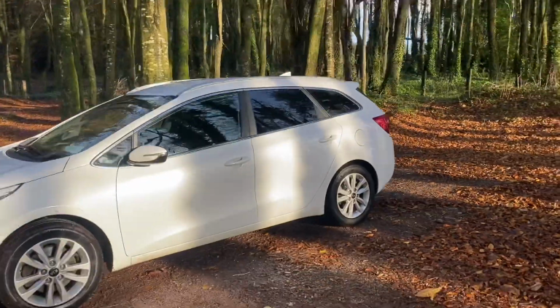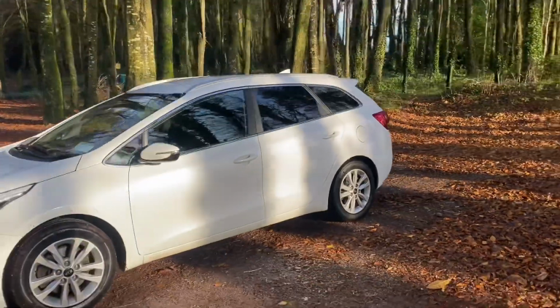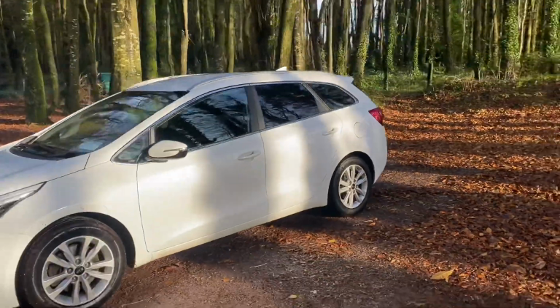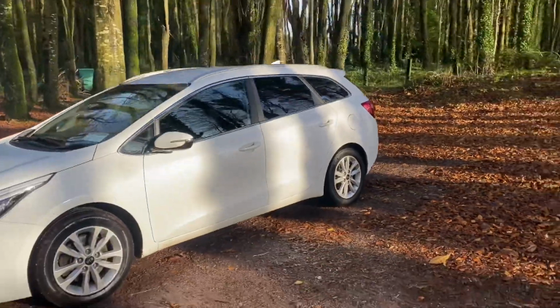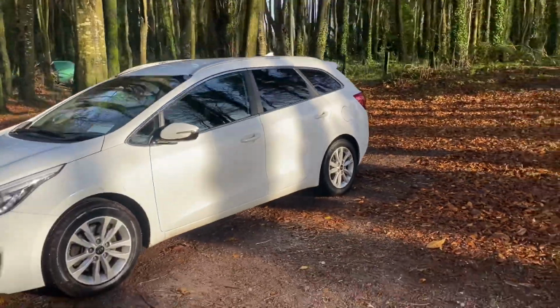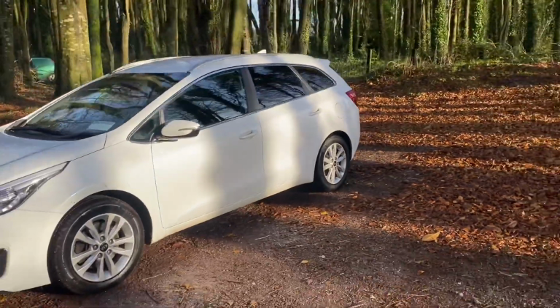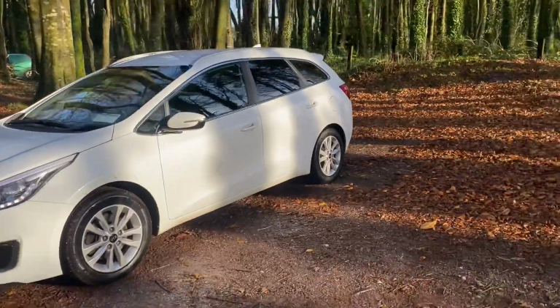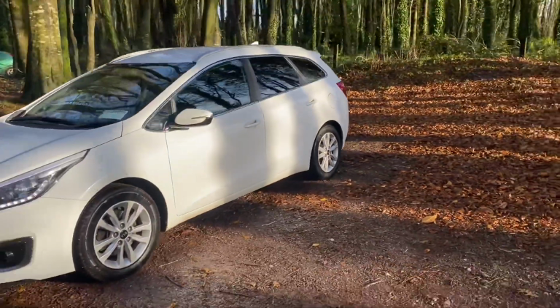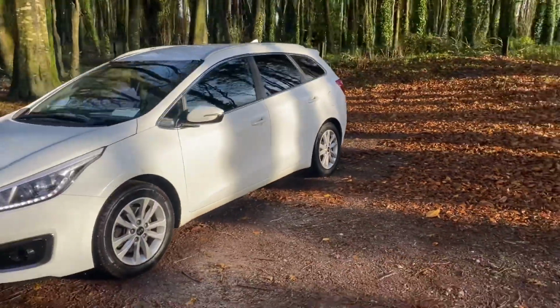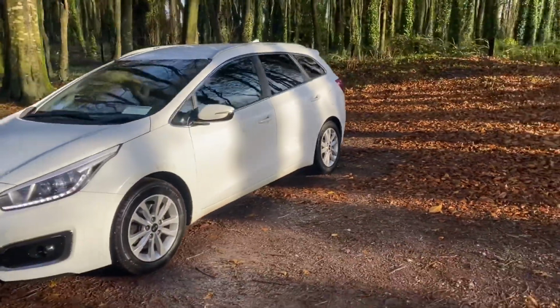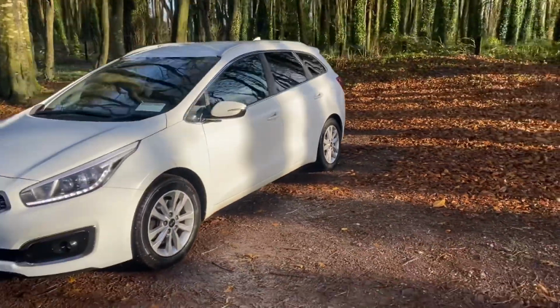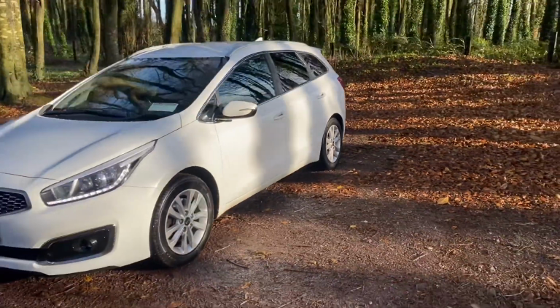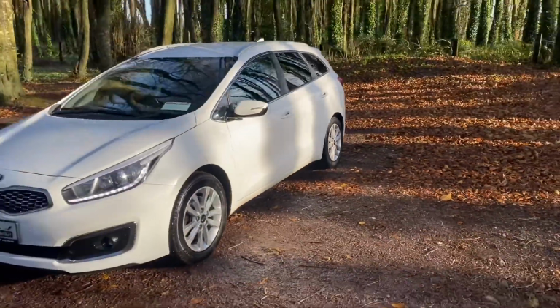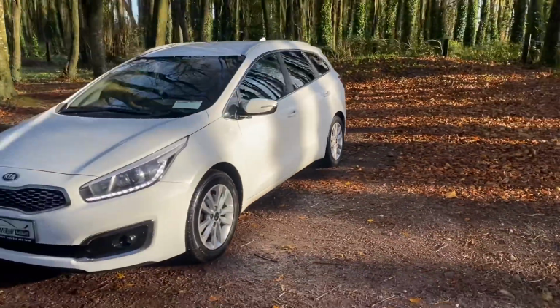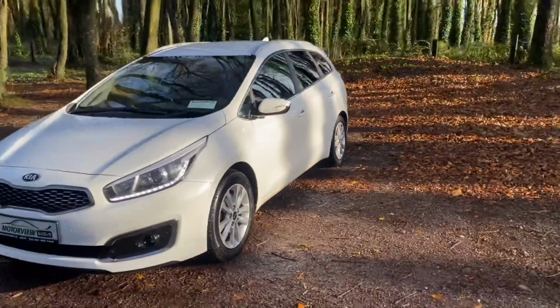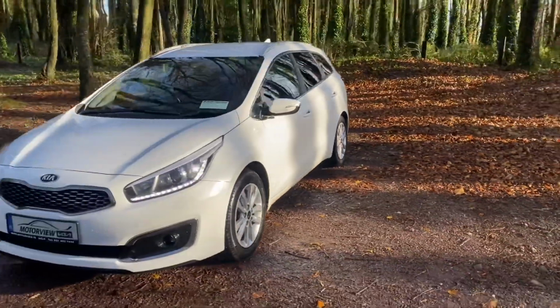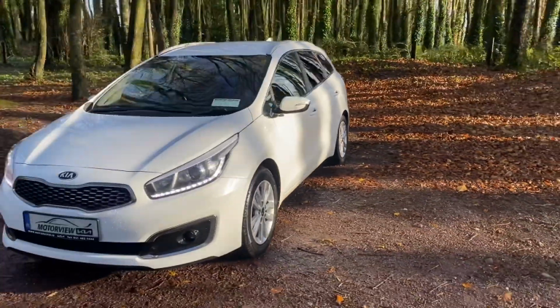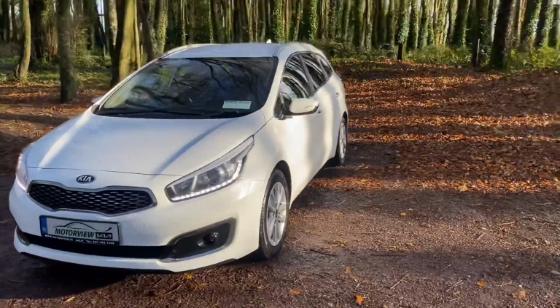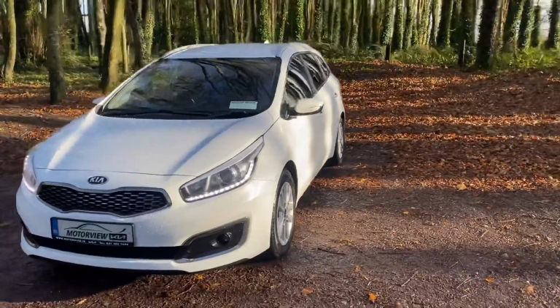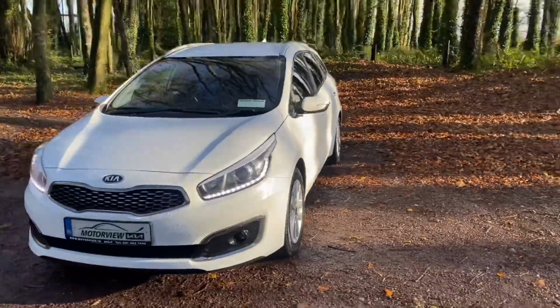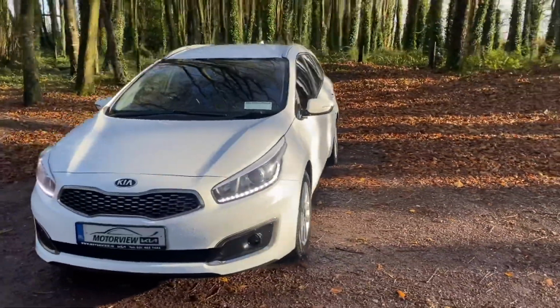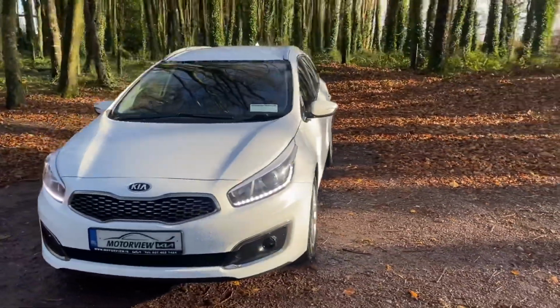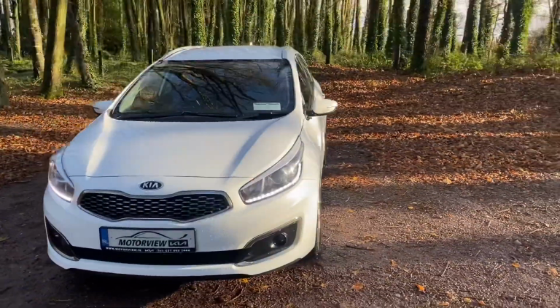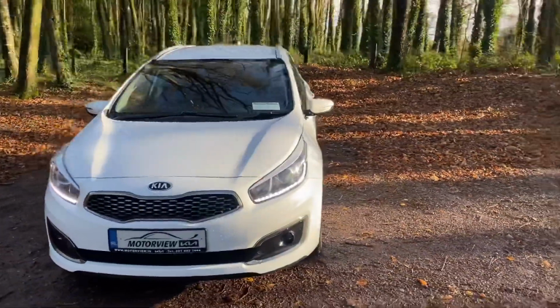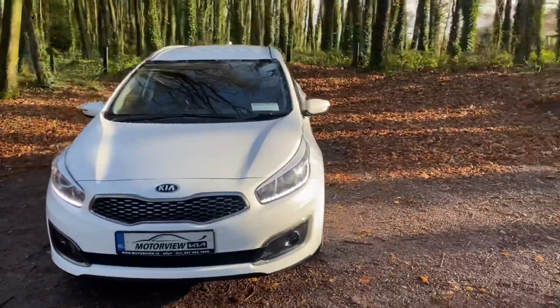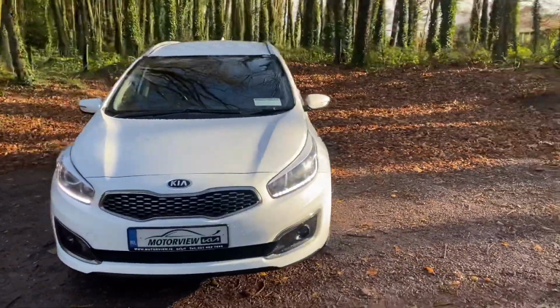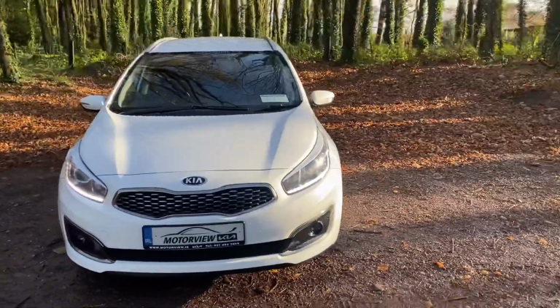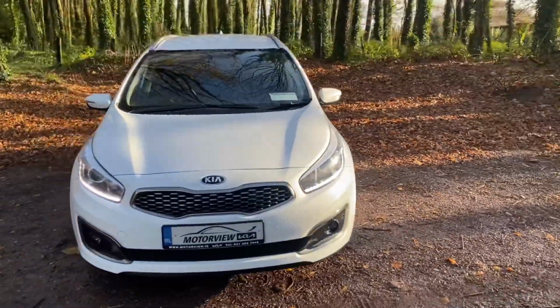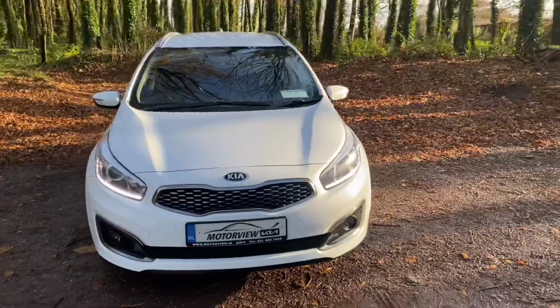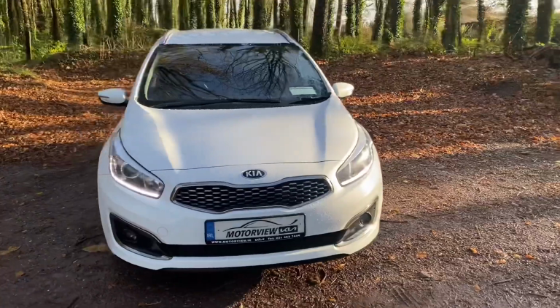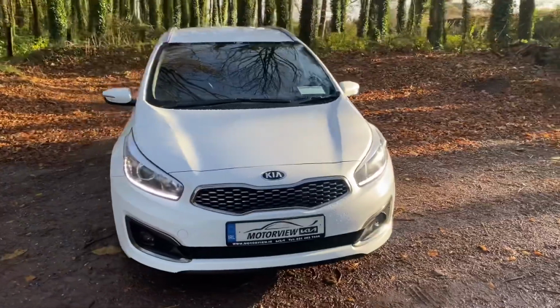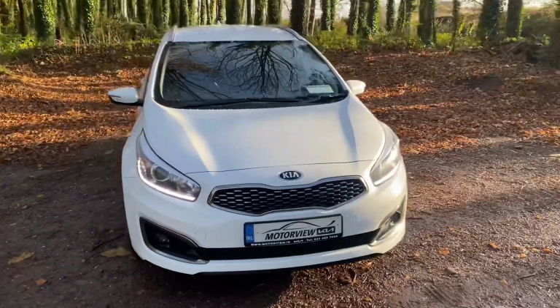To test drive this car, call us on 021 463 7444.